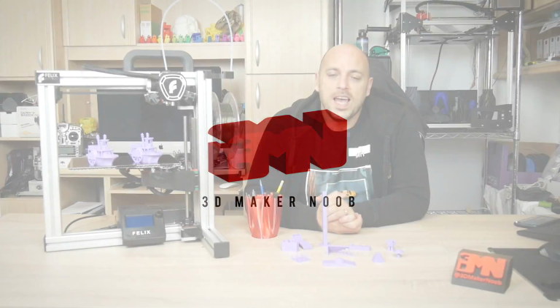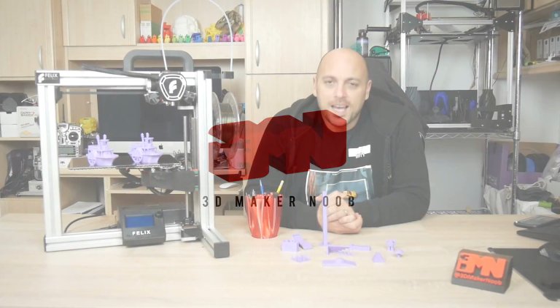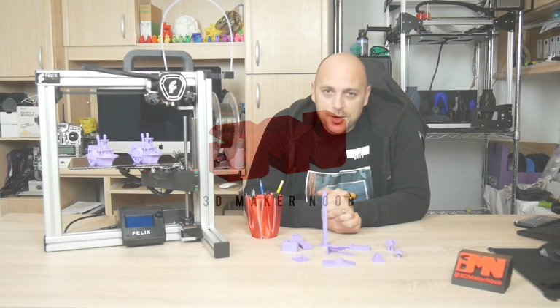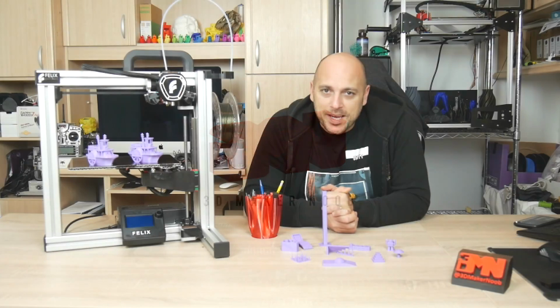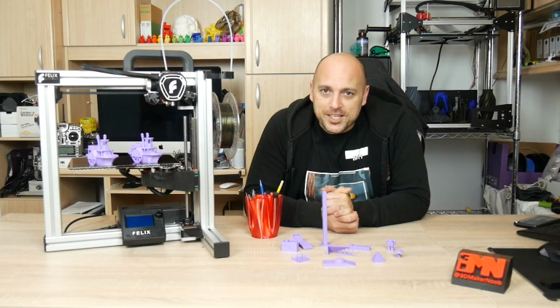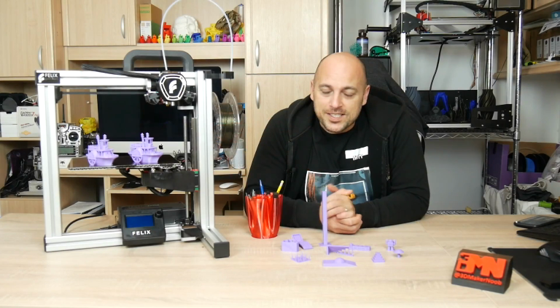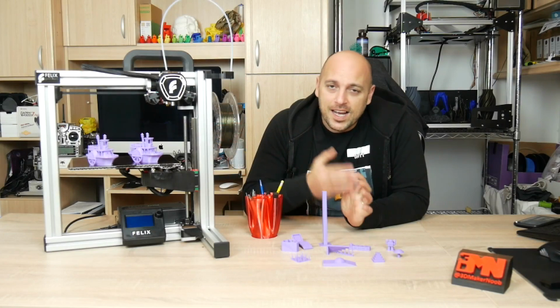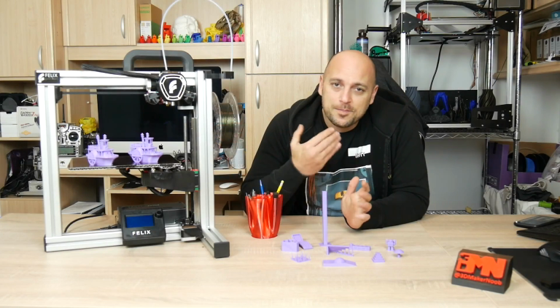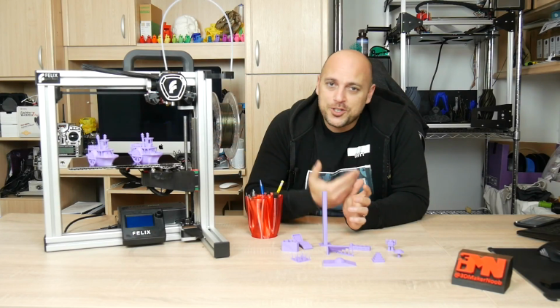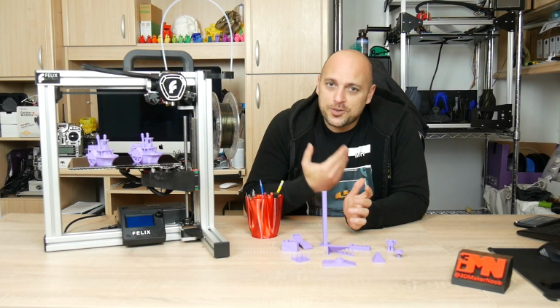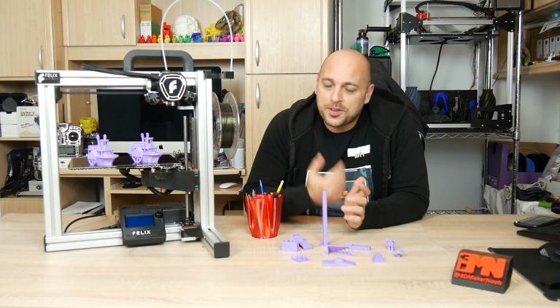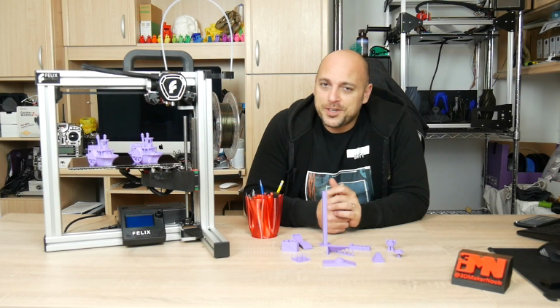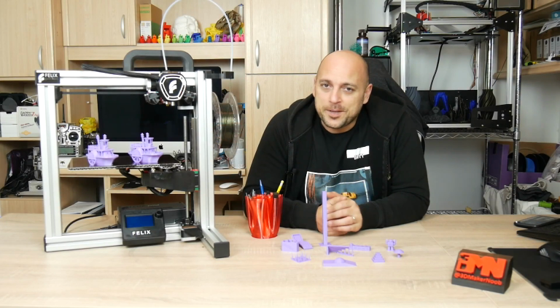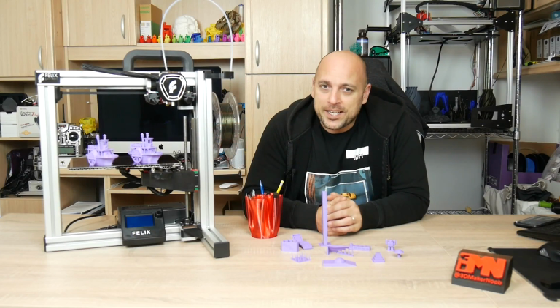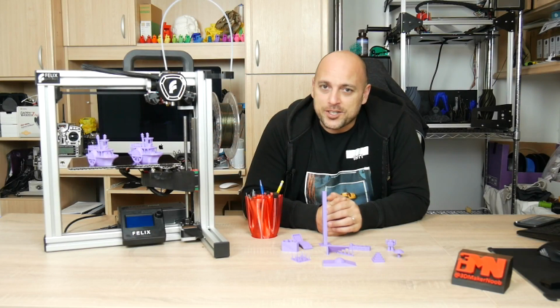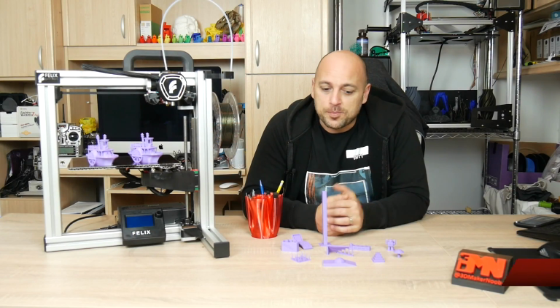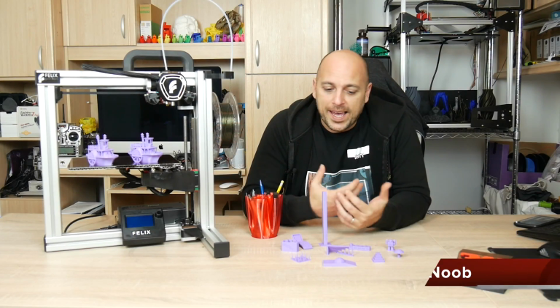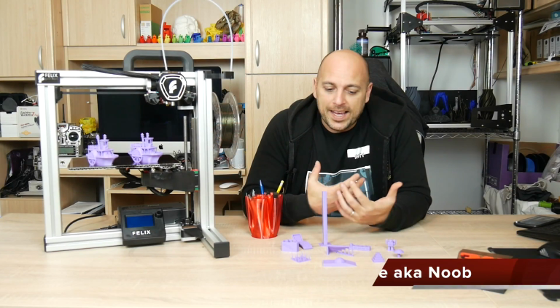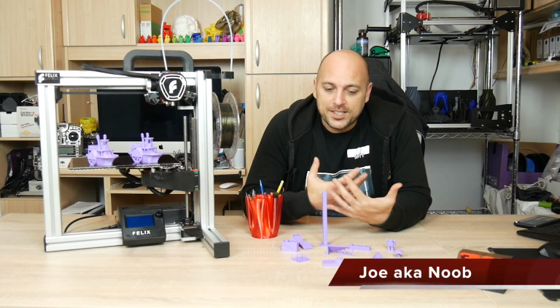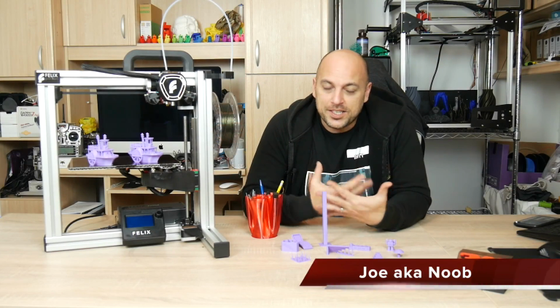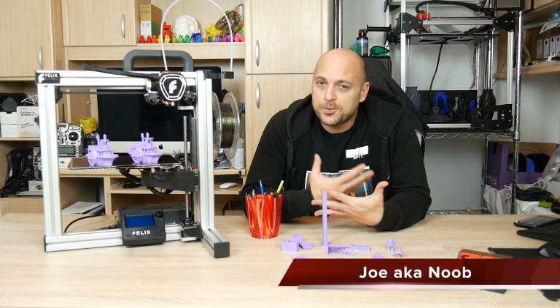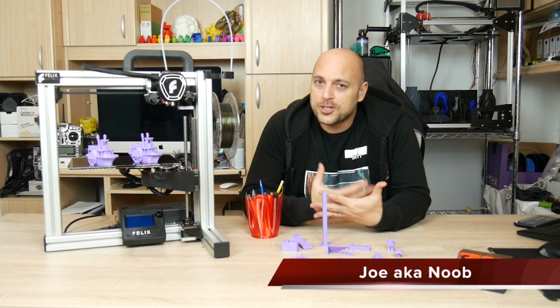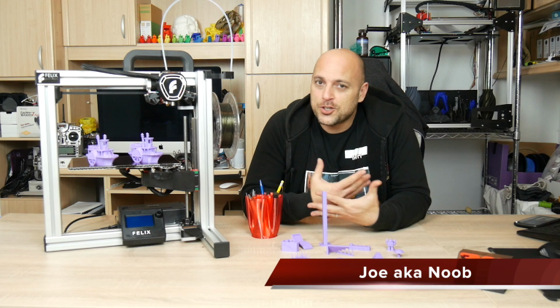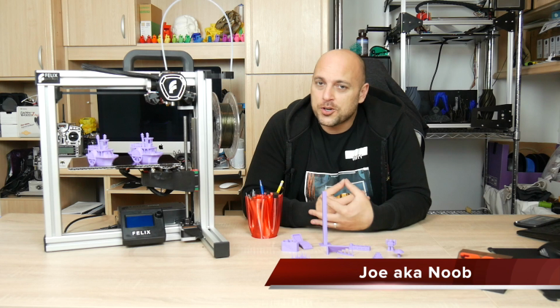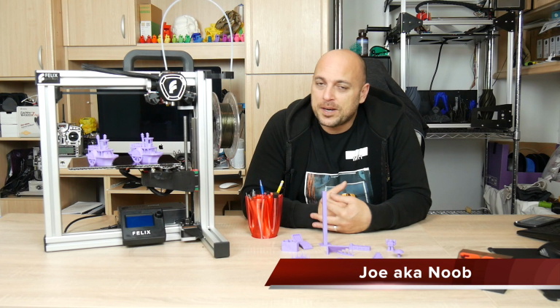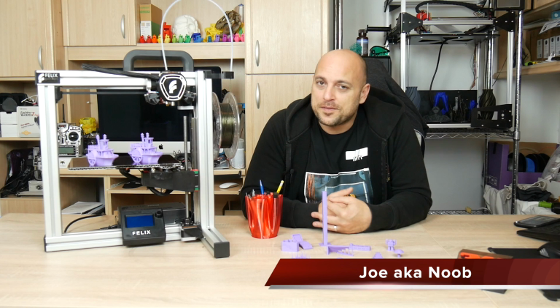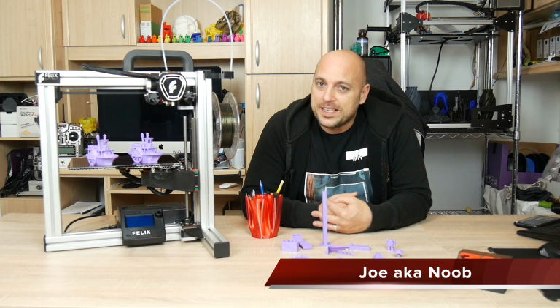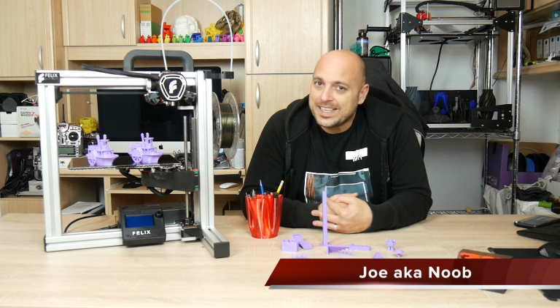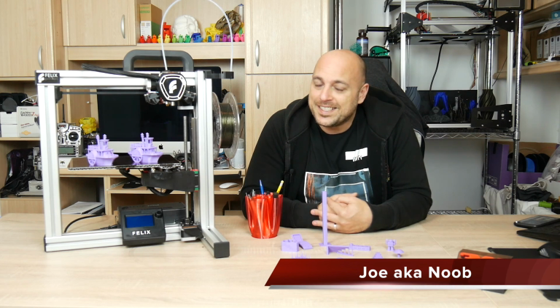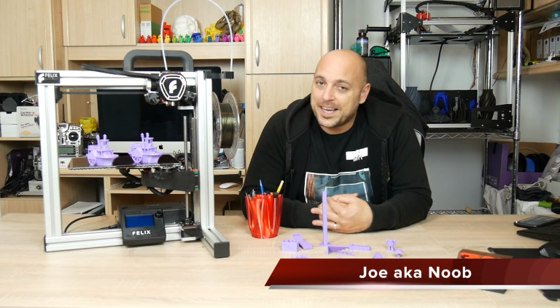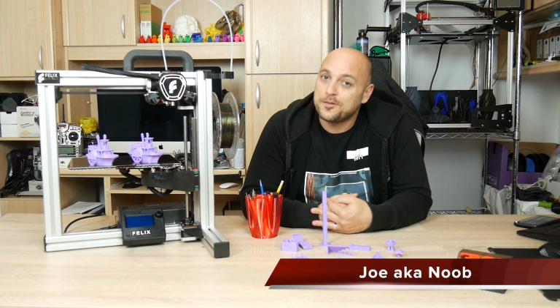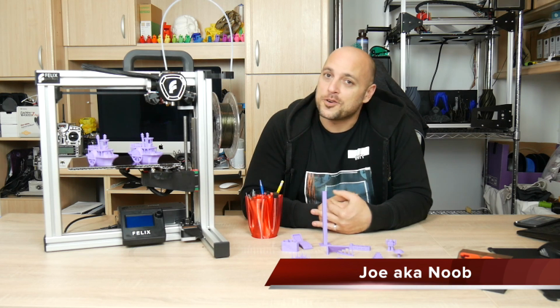Hello Makers, I'm Joe the 3D Maker Noob and today we're going to talk about the Felix Tech 4.